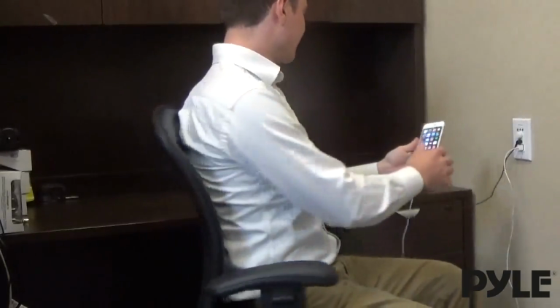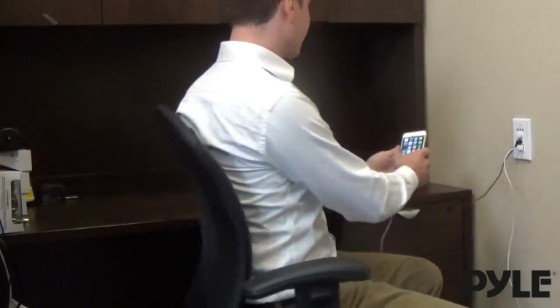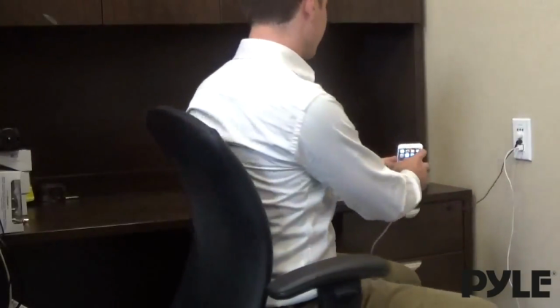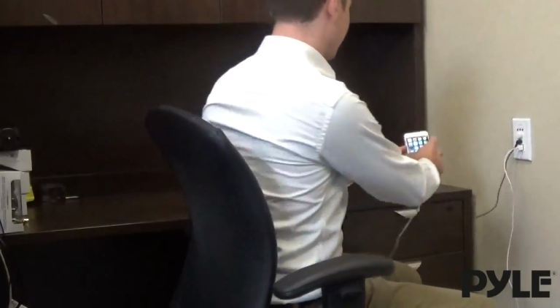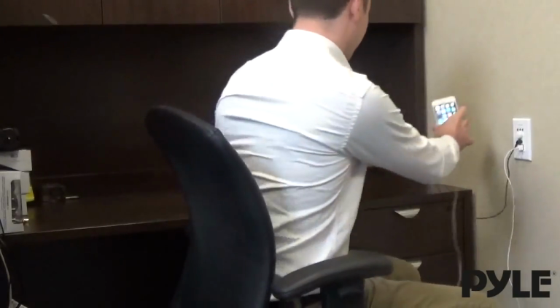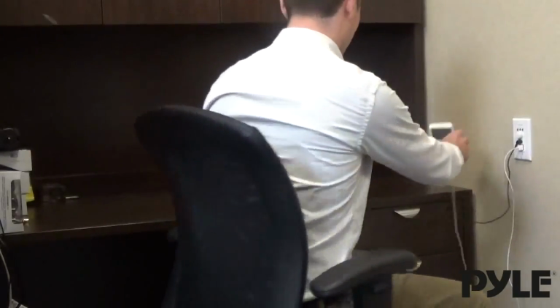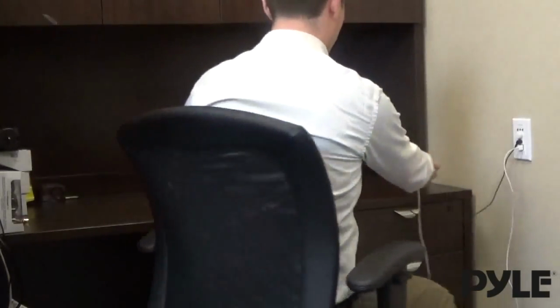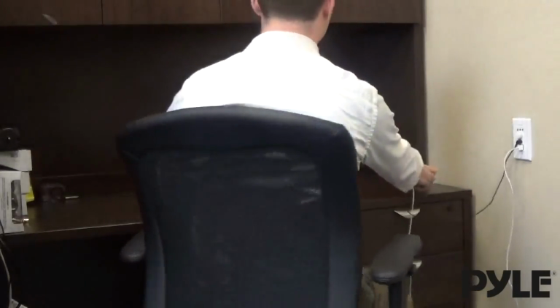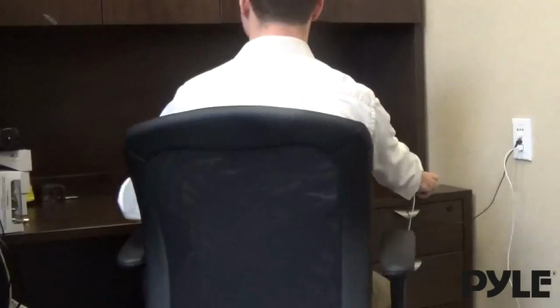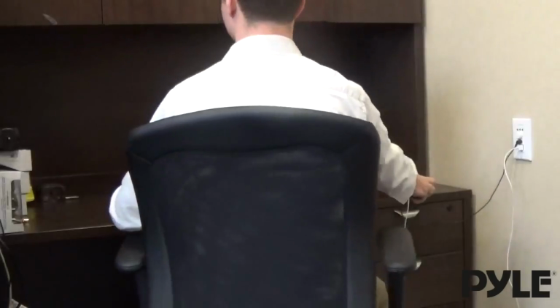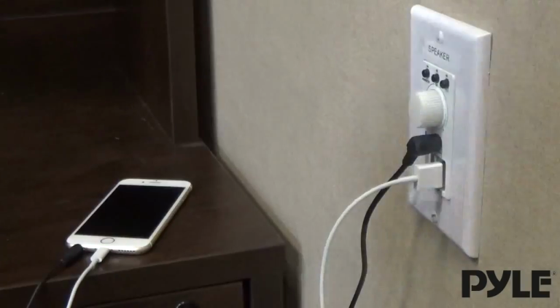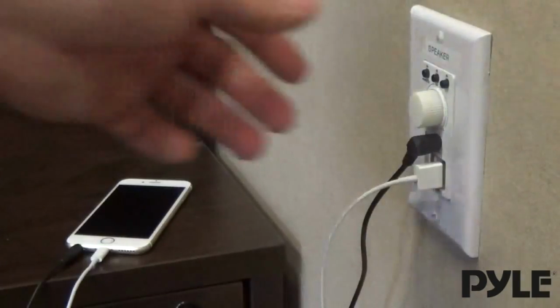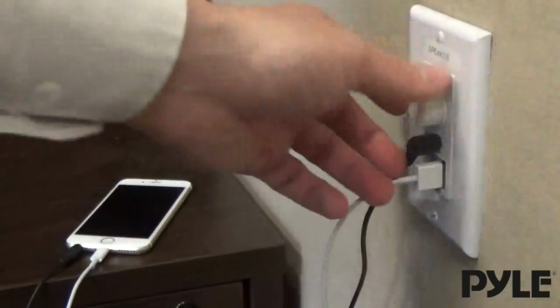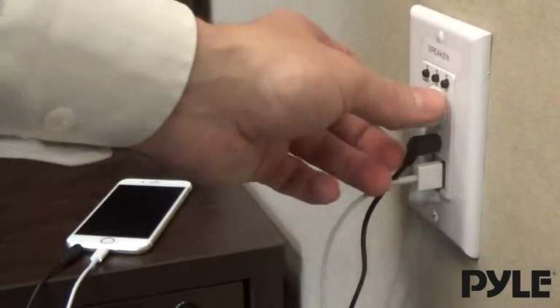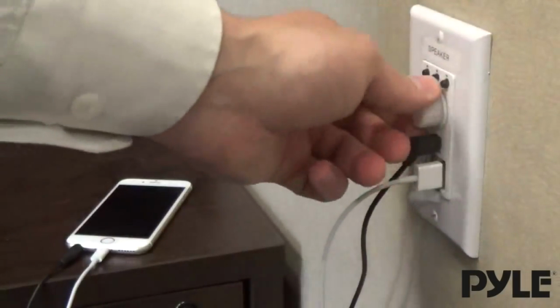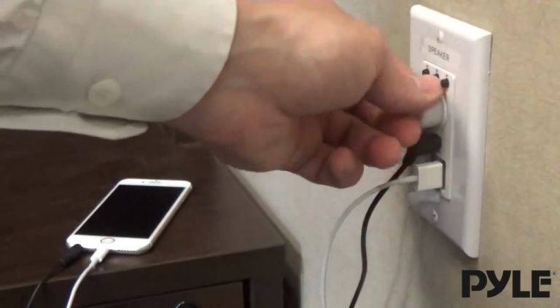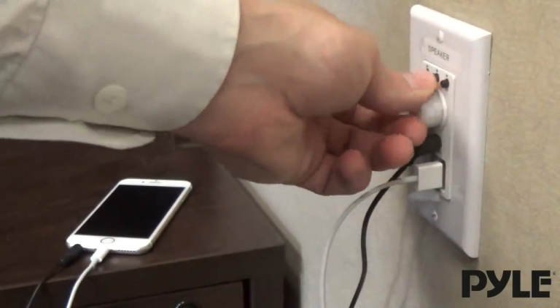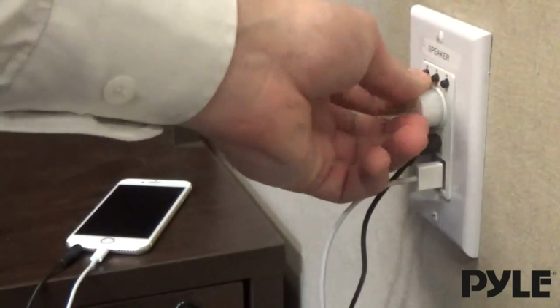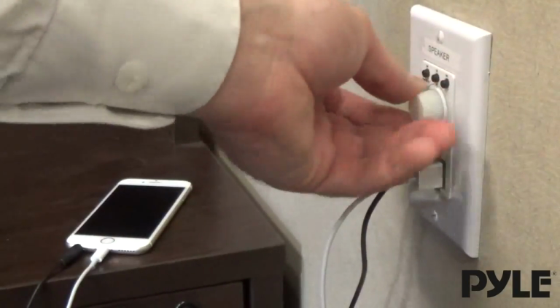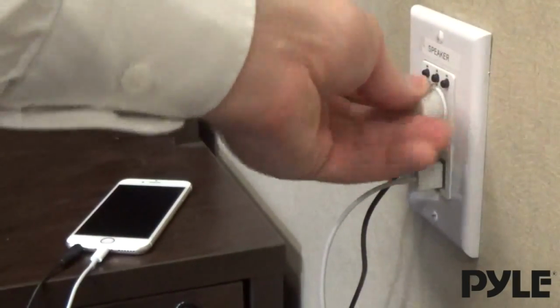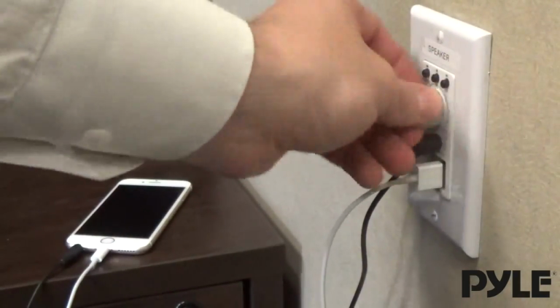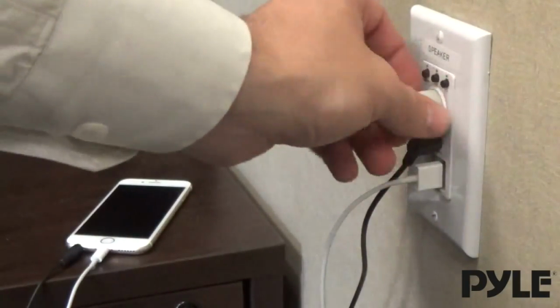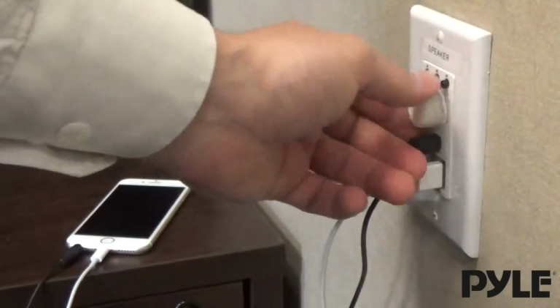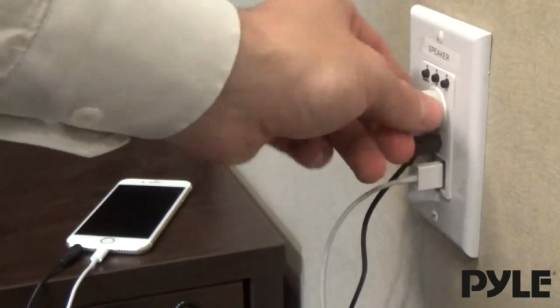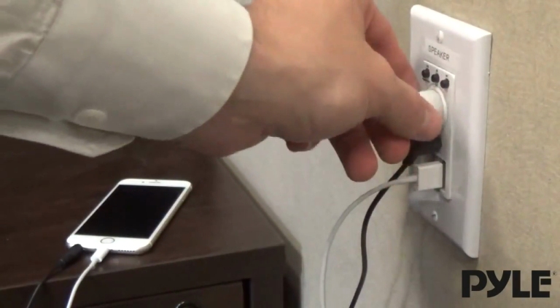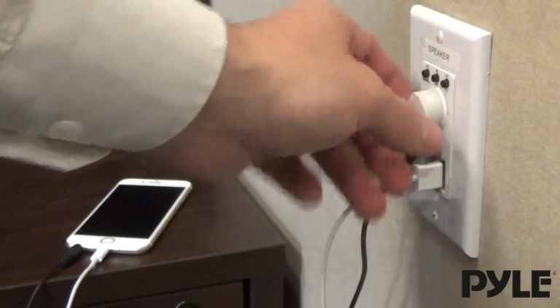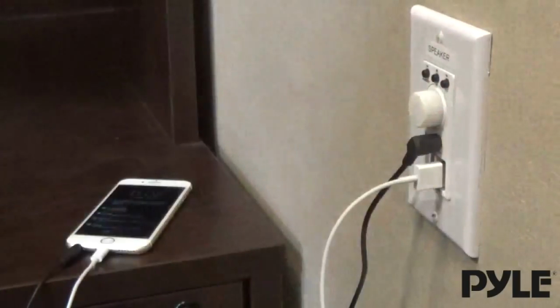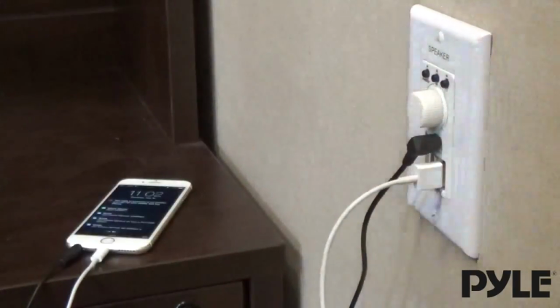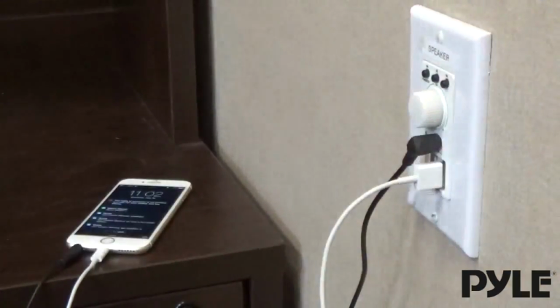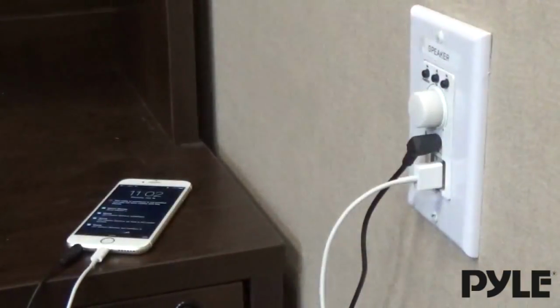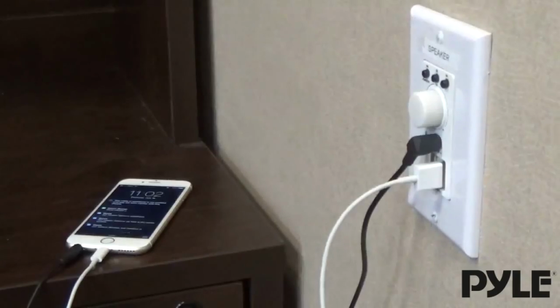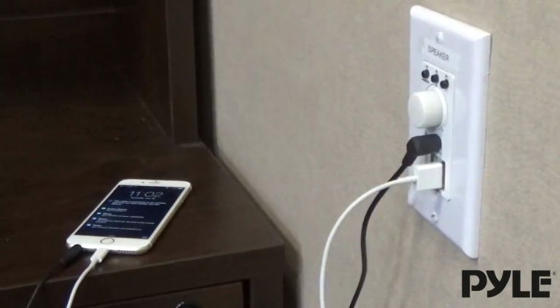Control your home audio system from a location that makes more sense to you. Adjust the volume, skip tracks, and even pause the track right from a wall controller.